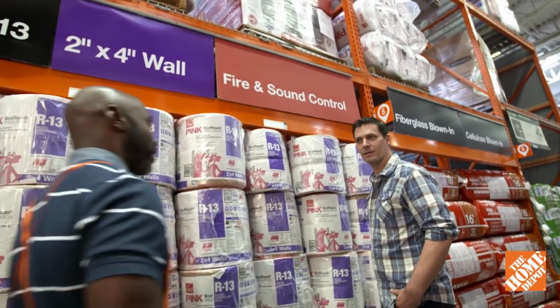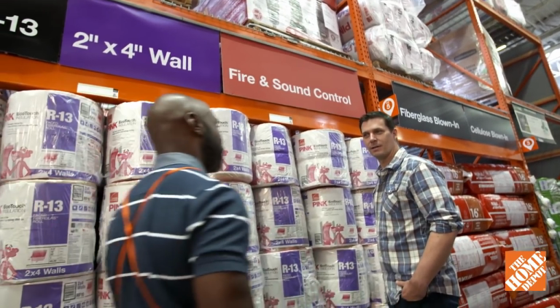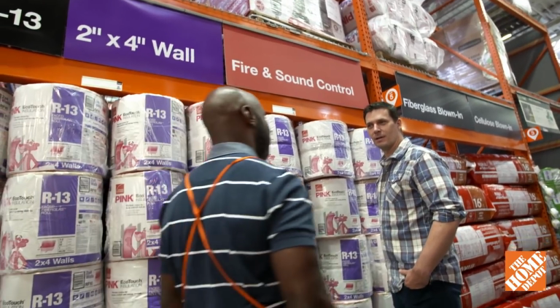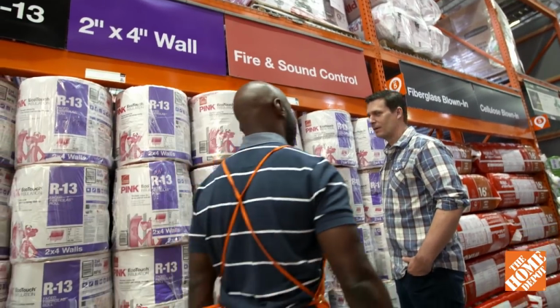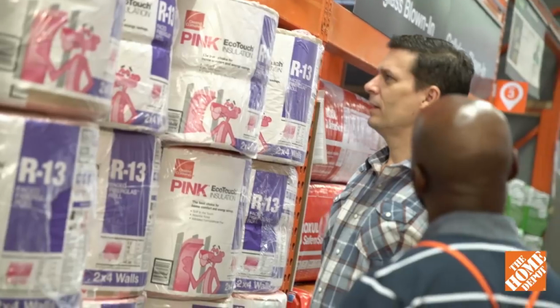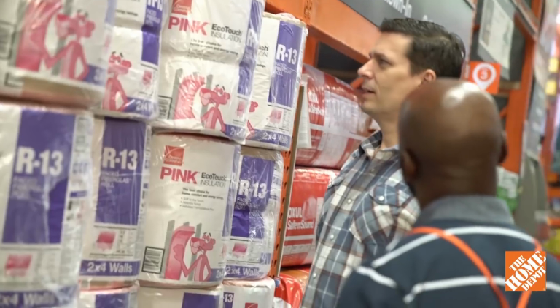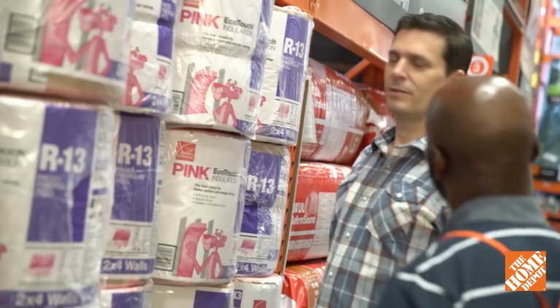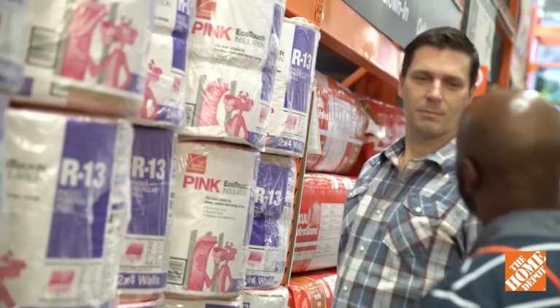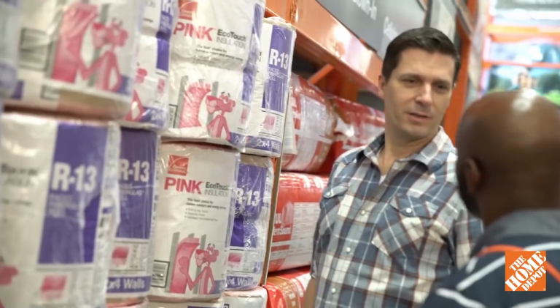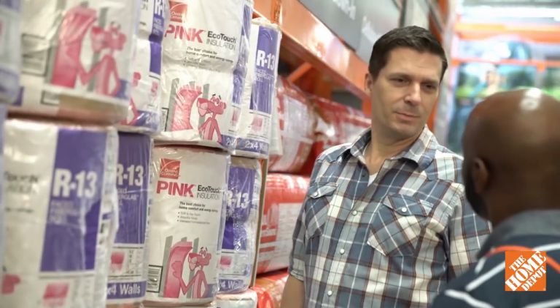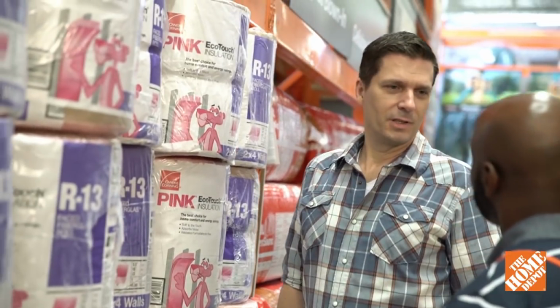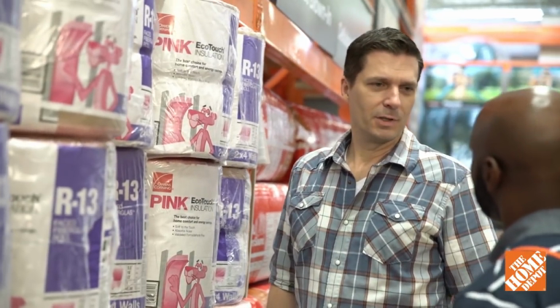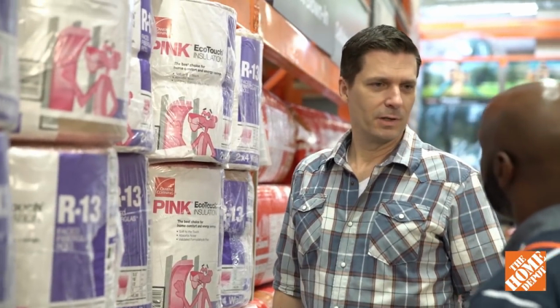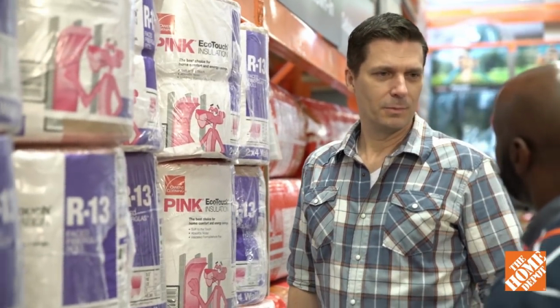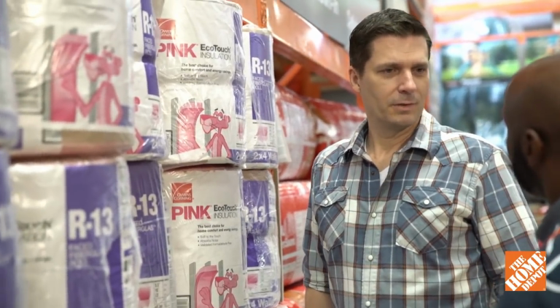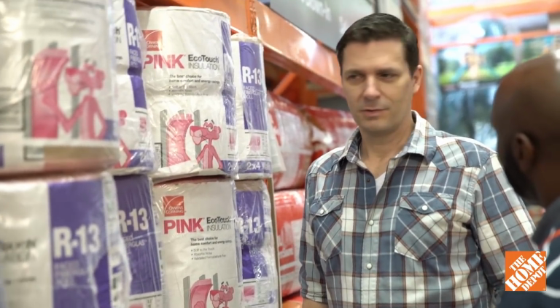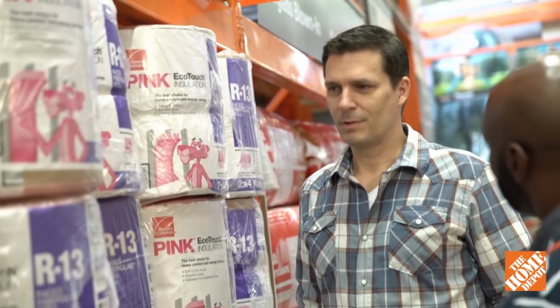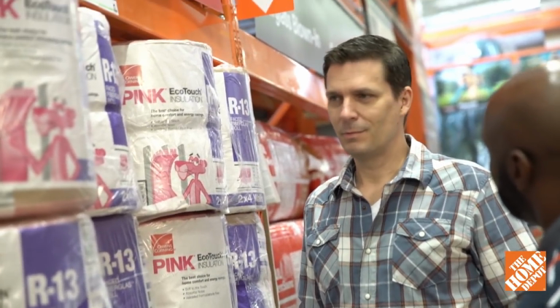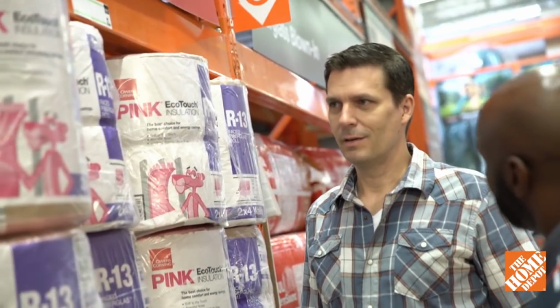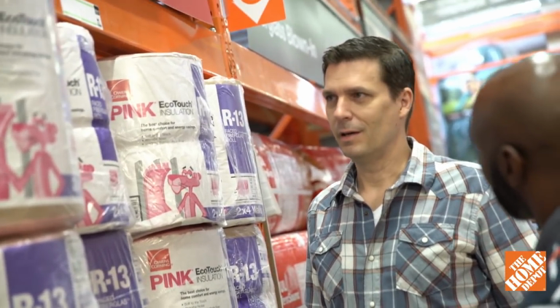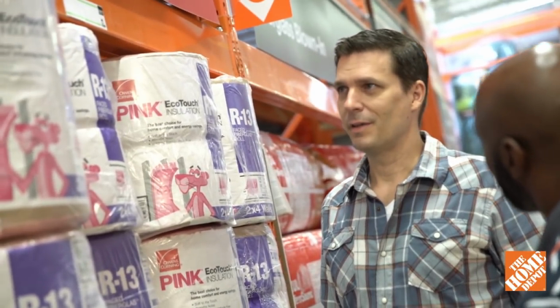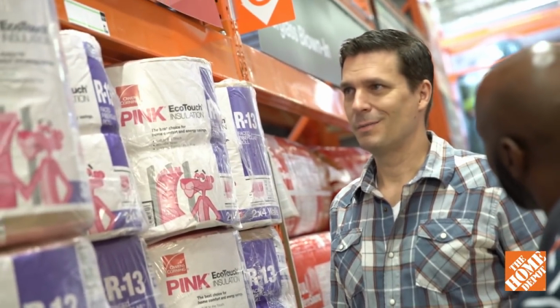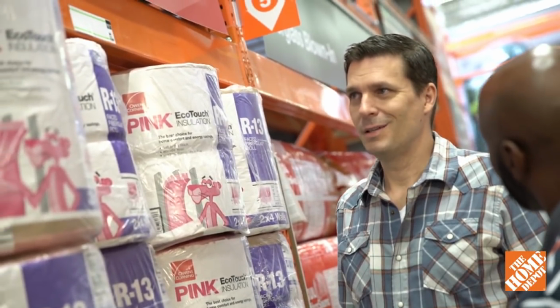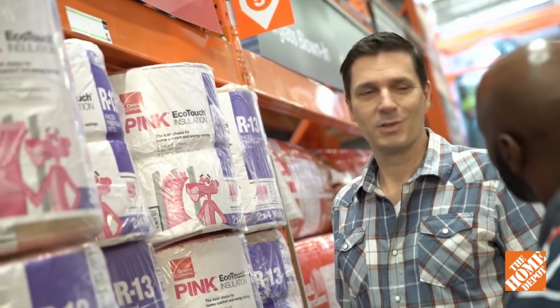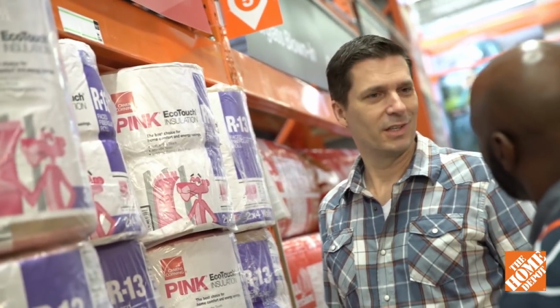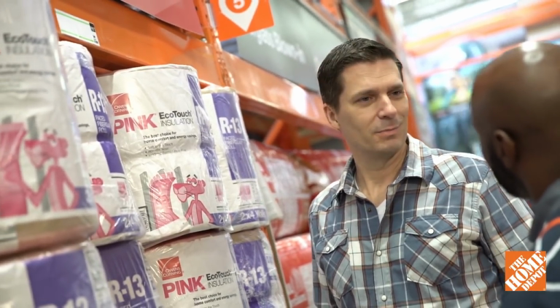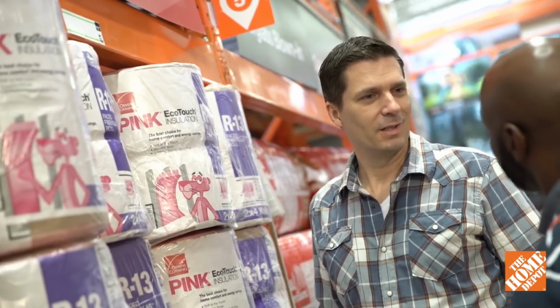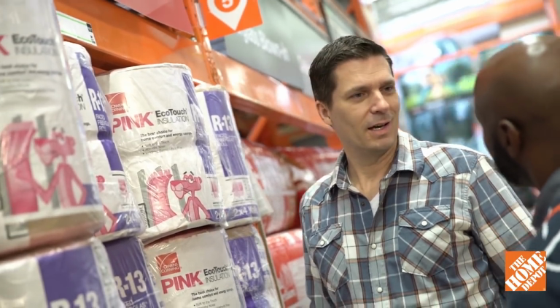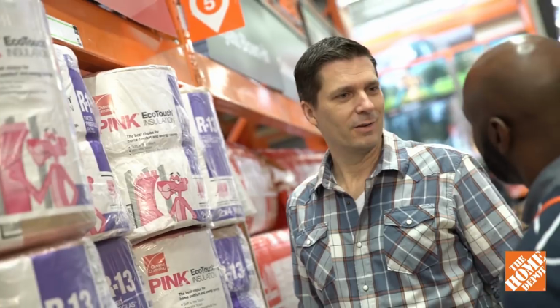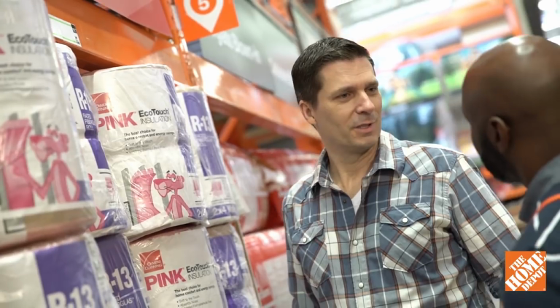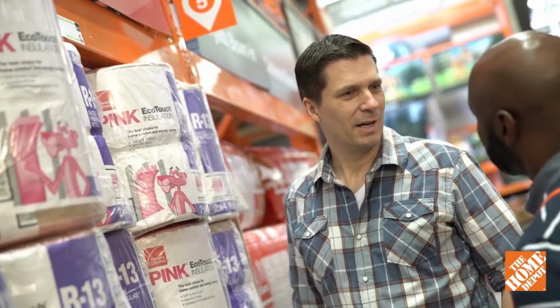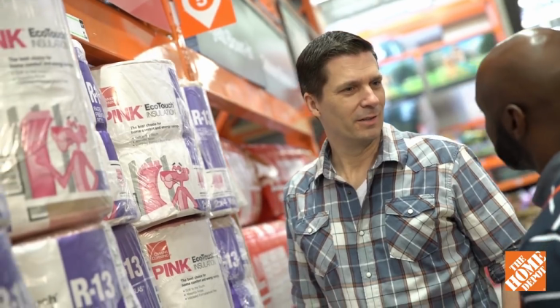You find everything okay? Yeah, I just — my energy bill keeps going up. Winter, summer, doesn't matter. I think I need more insulation, but I don't know much about it.